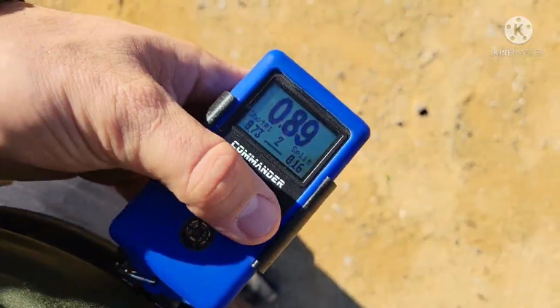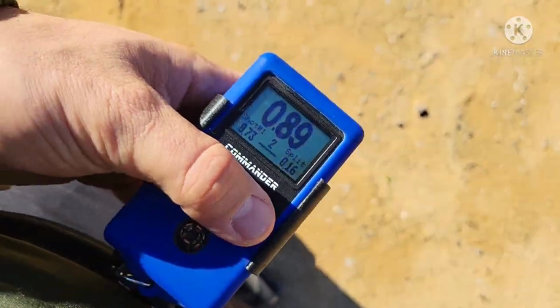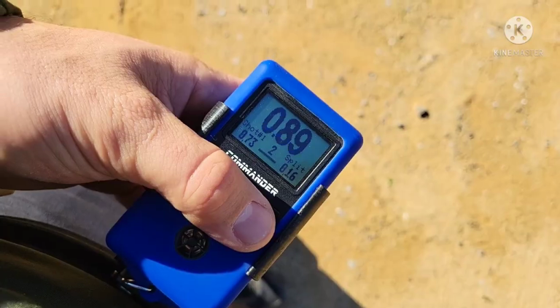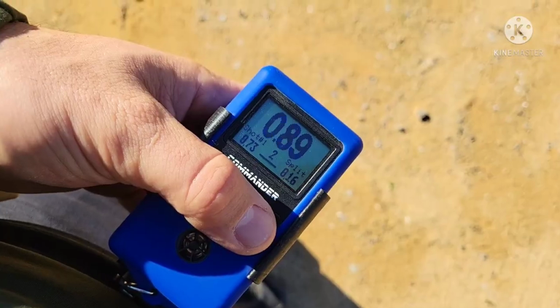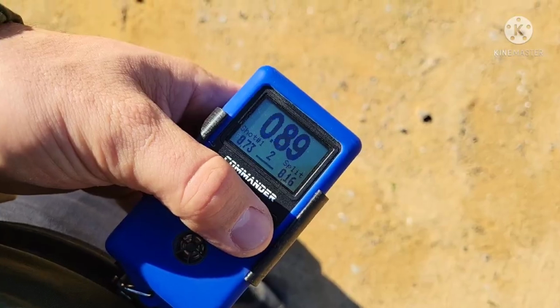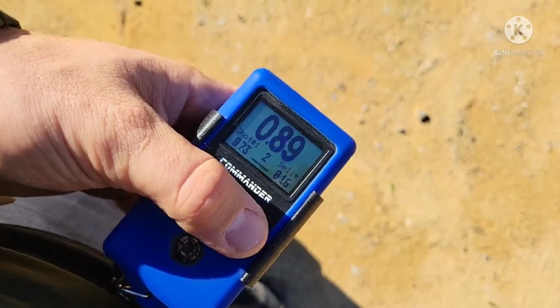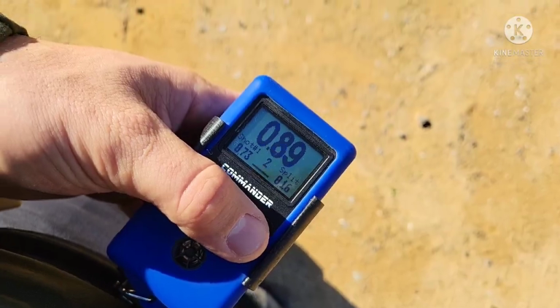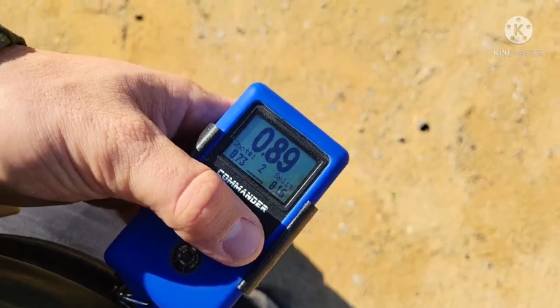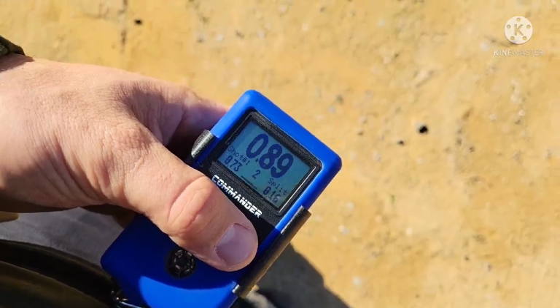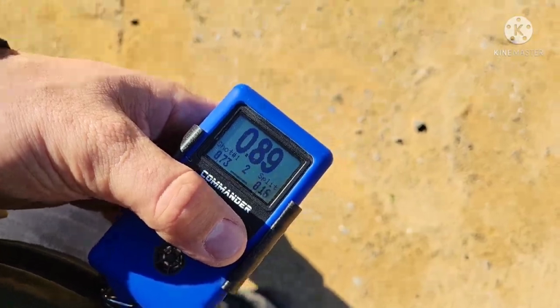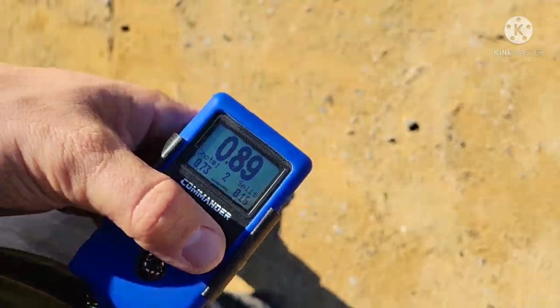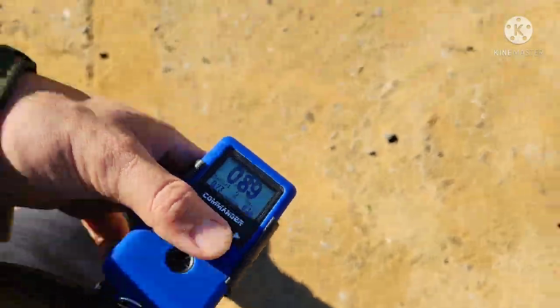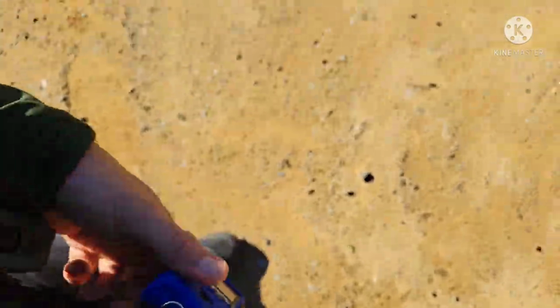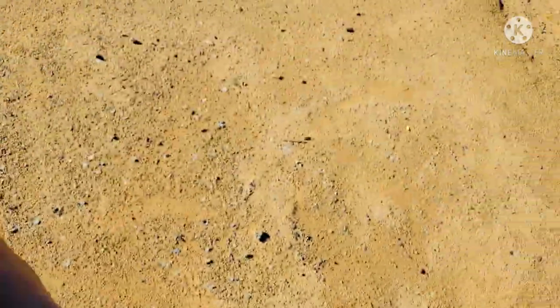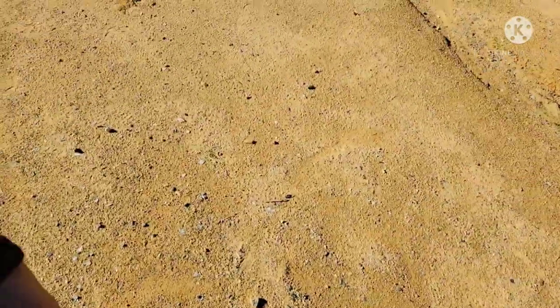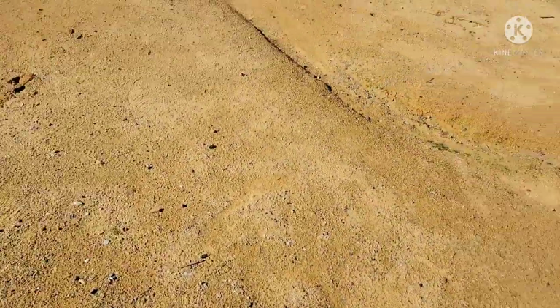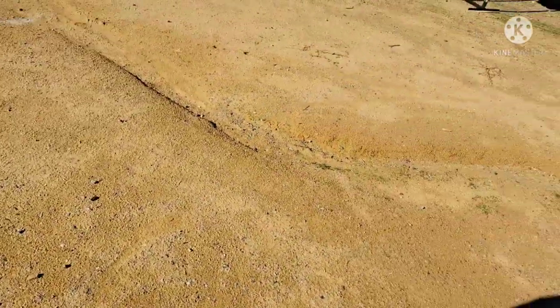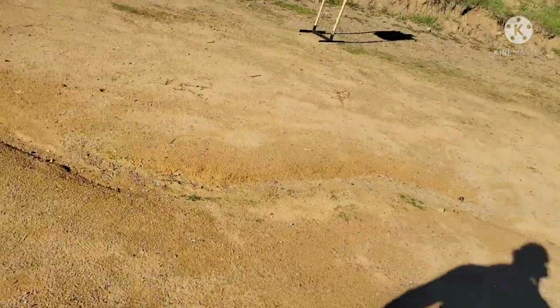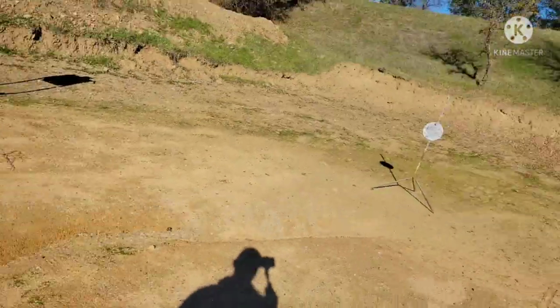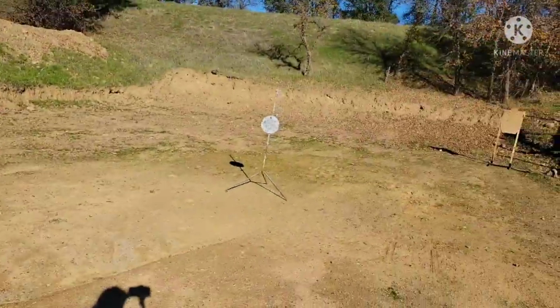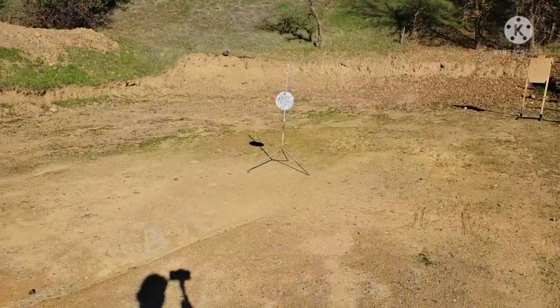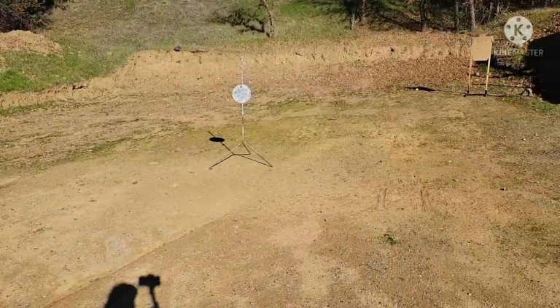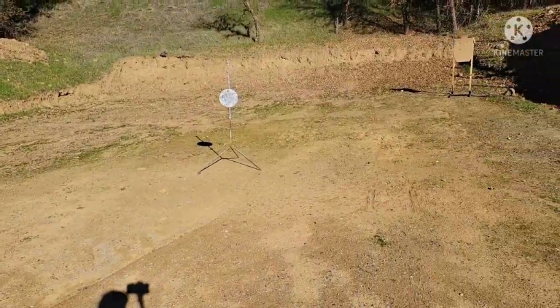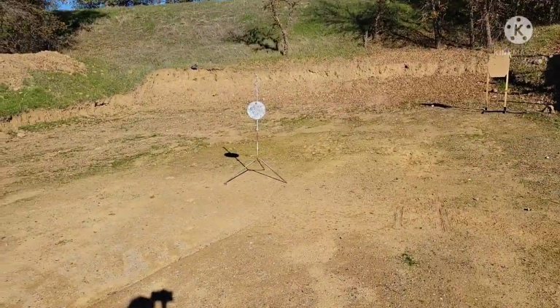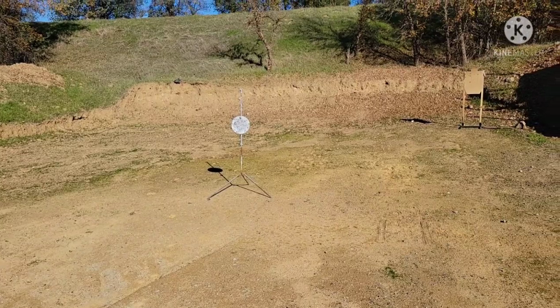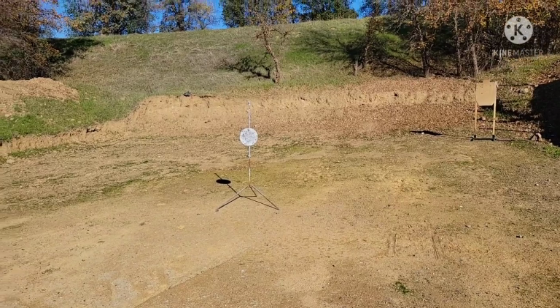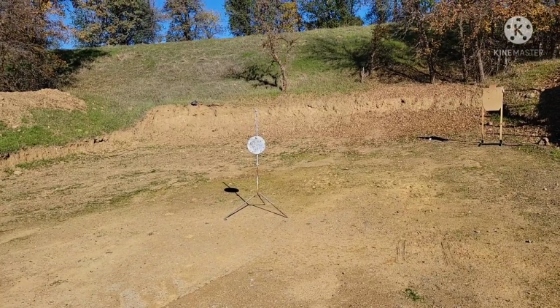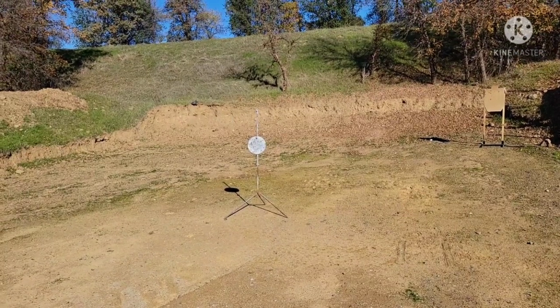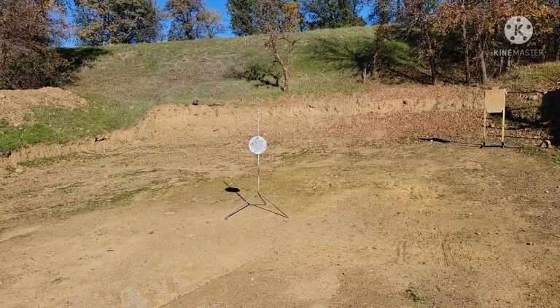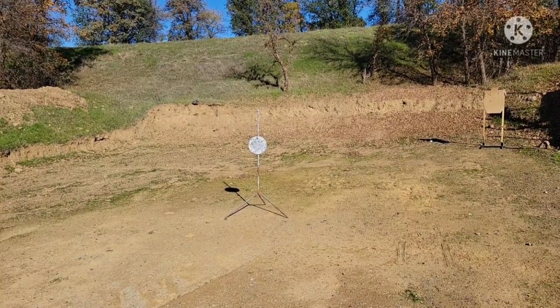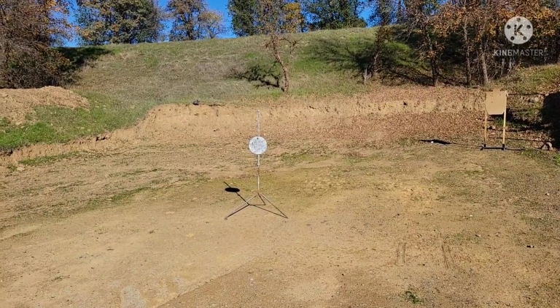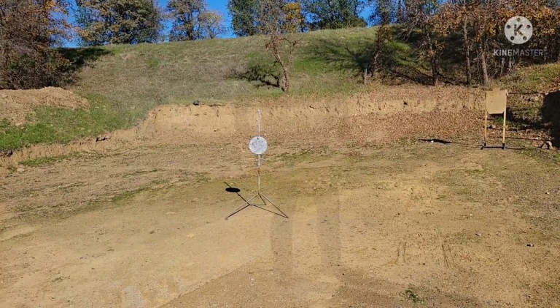7-3 draw, 16 split — and that's at 10 yards on an 8-inch piece of steel.